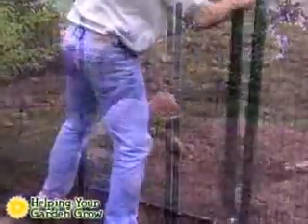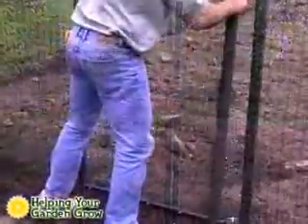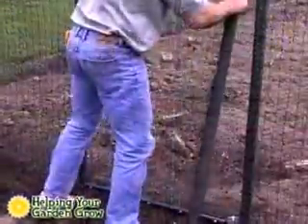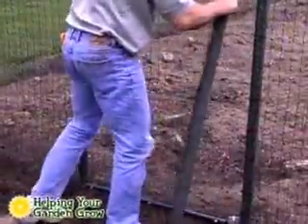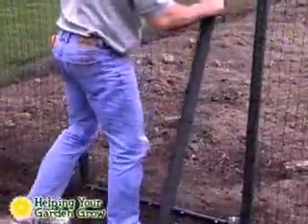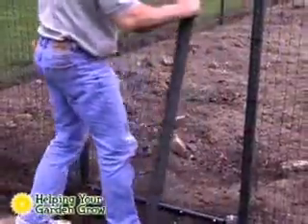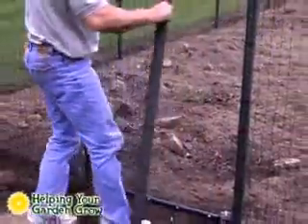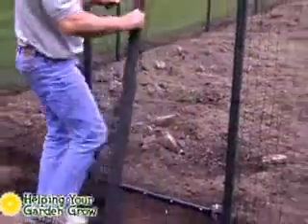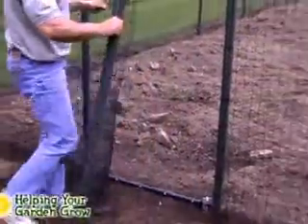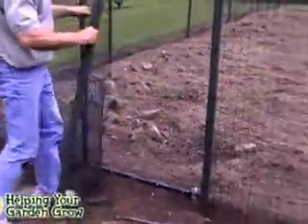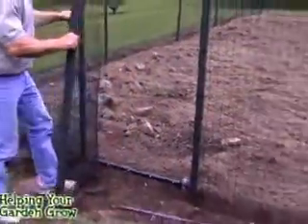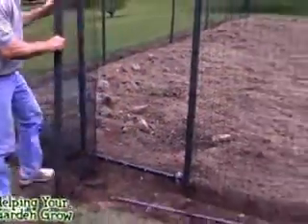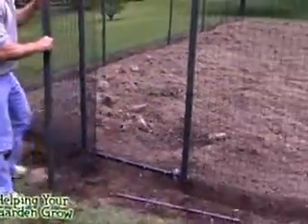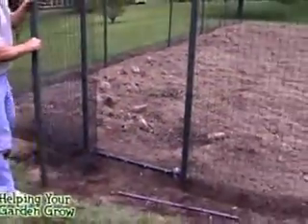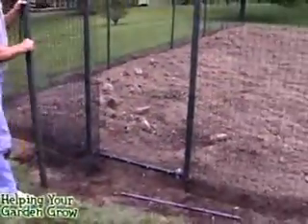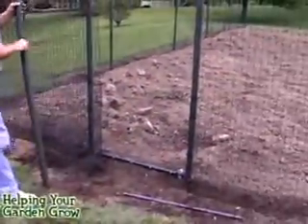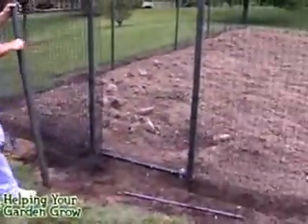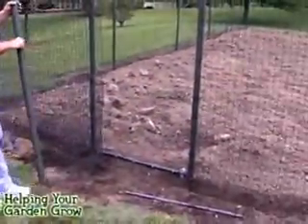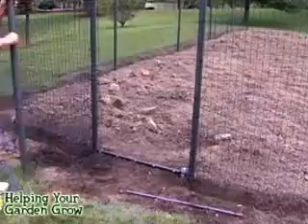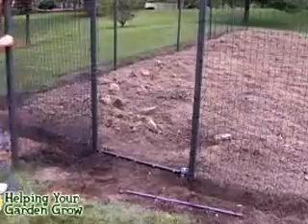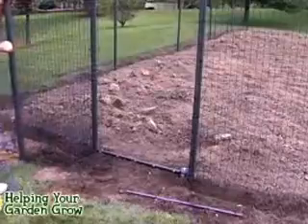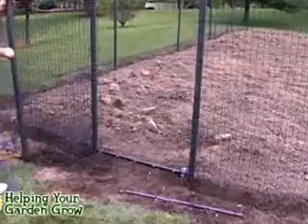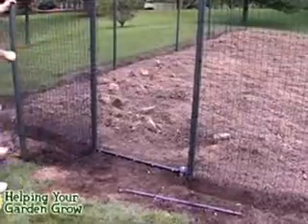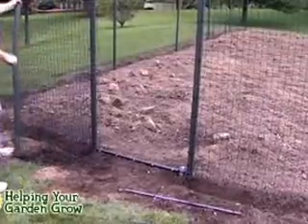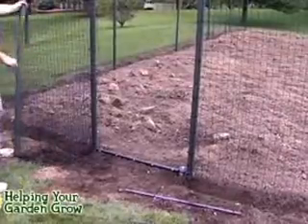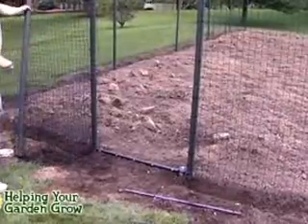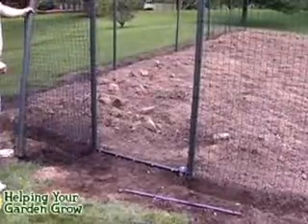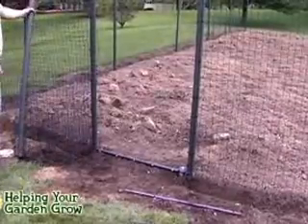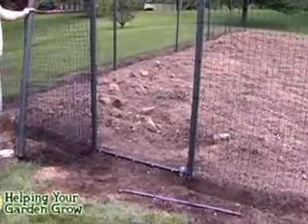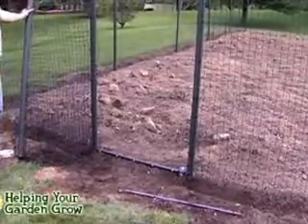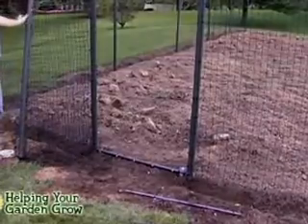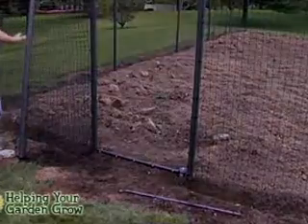The addition of this gate guard, although a little more work to enter your garden, will keep your garden pest free.